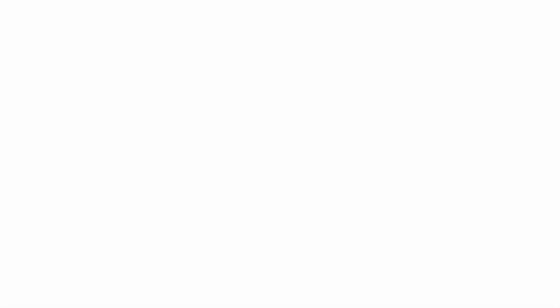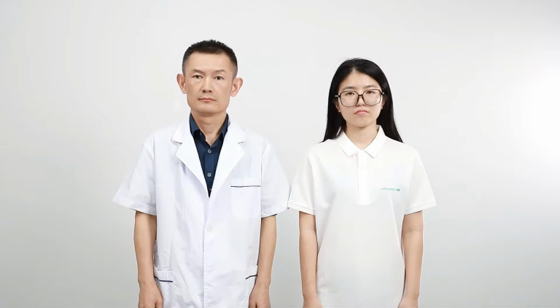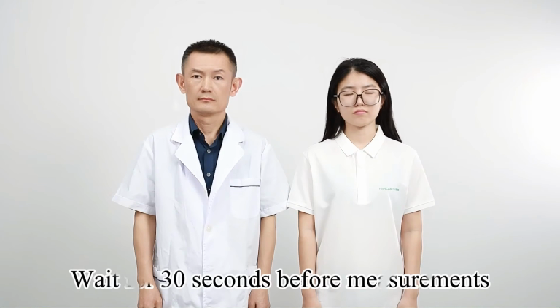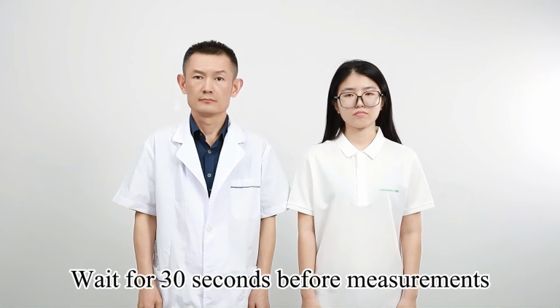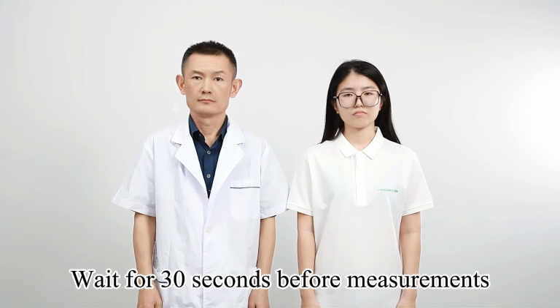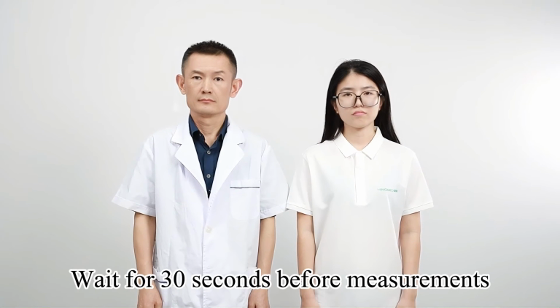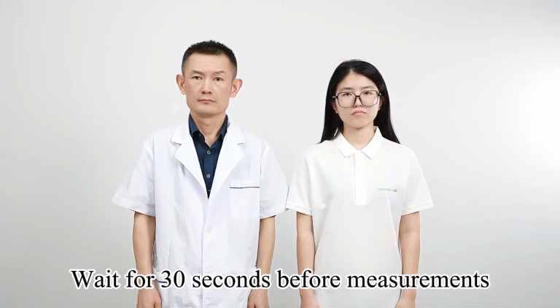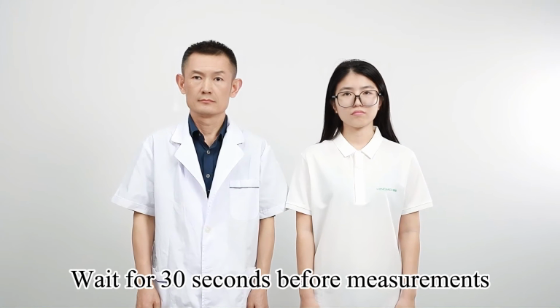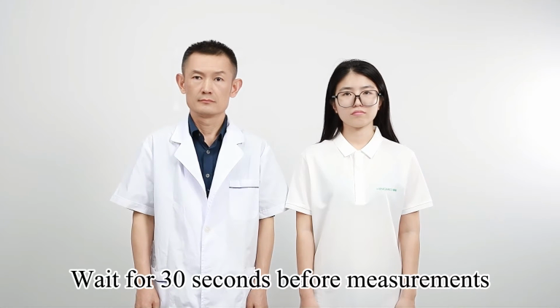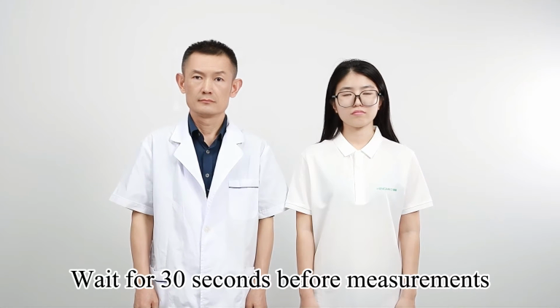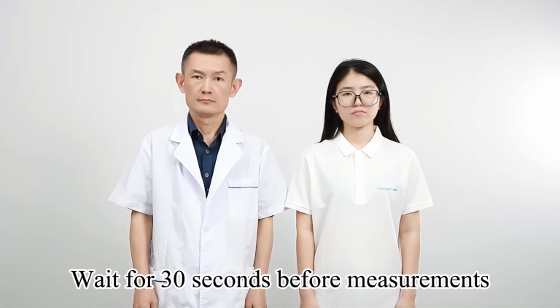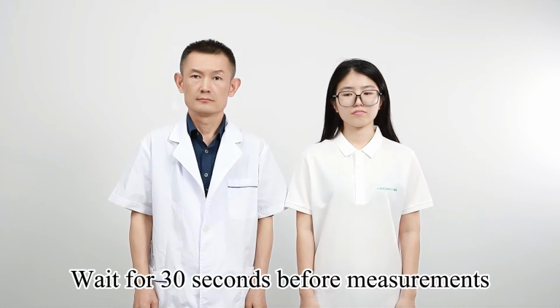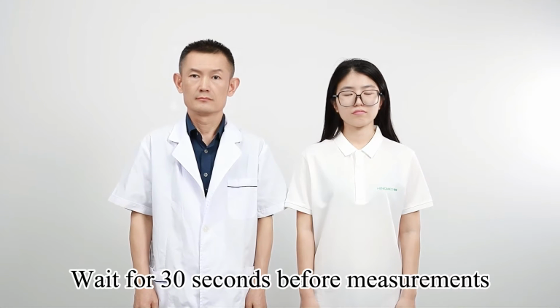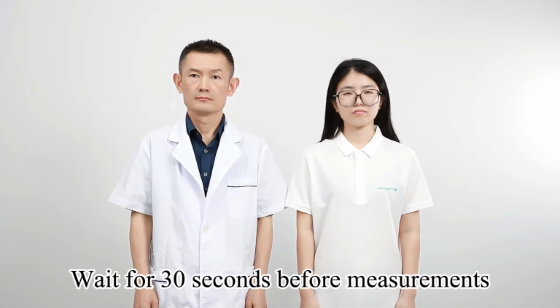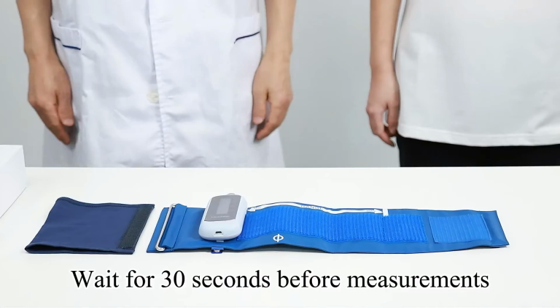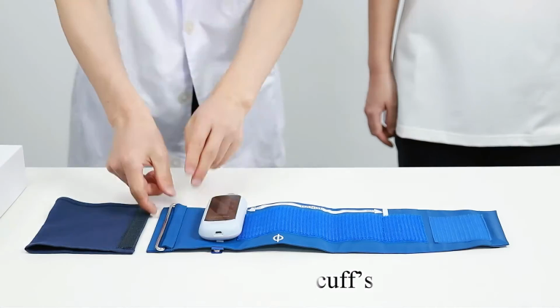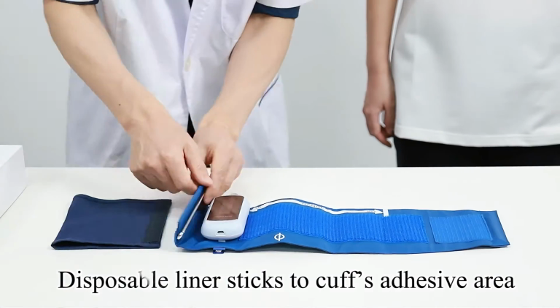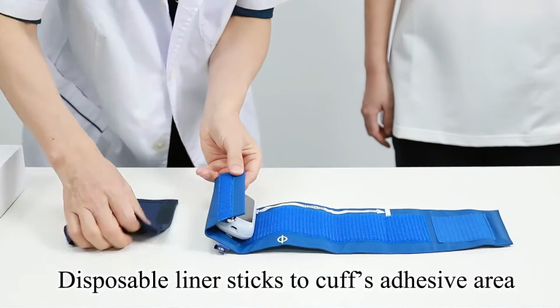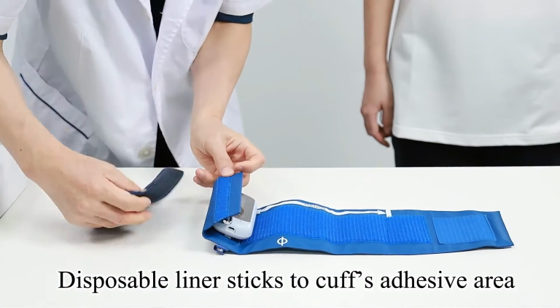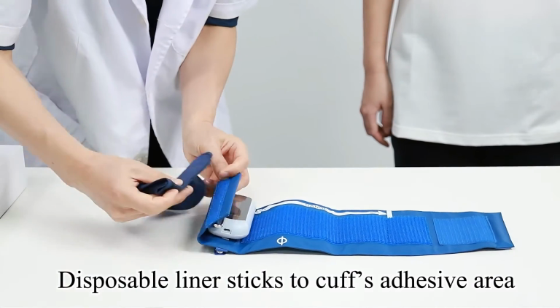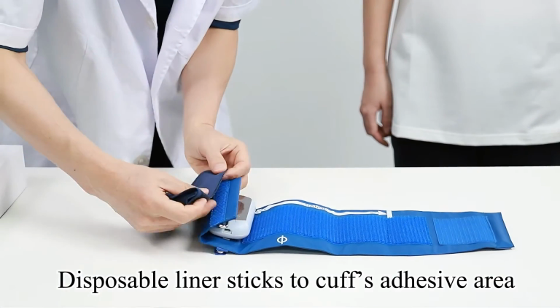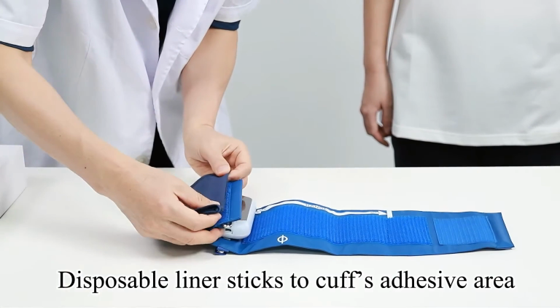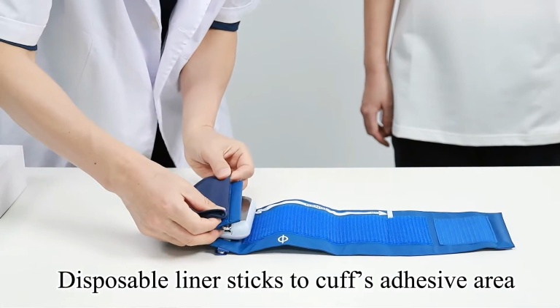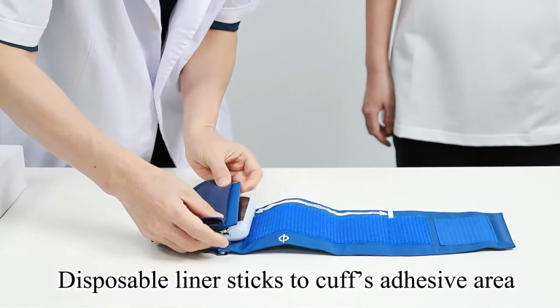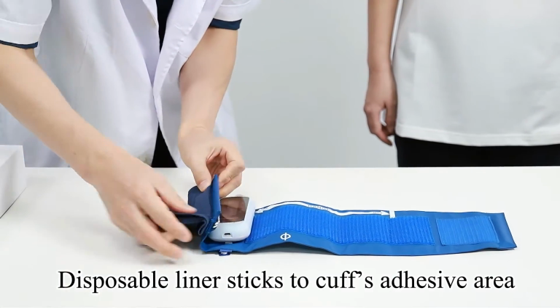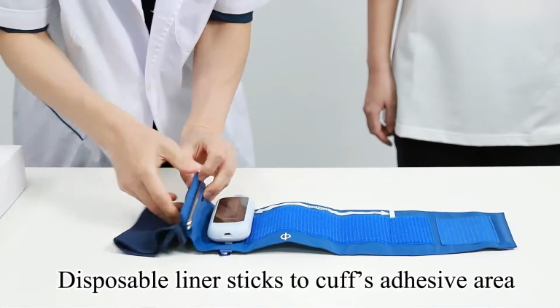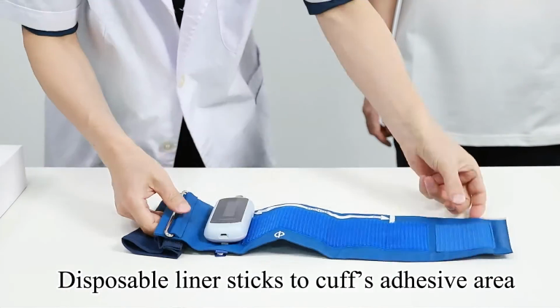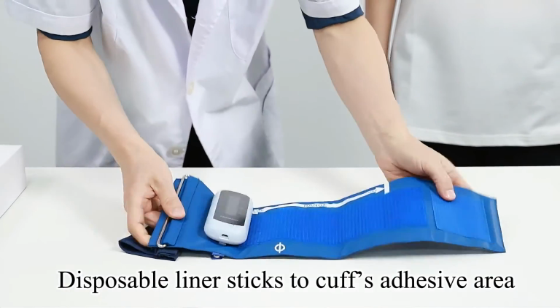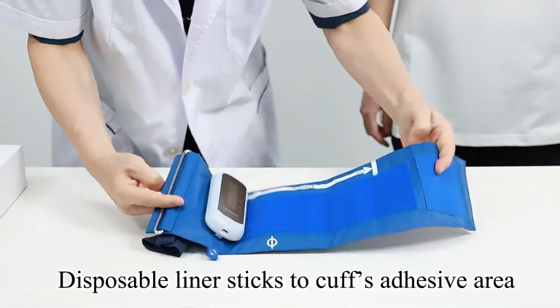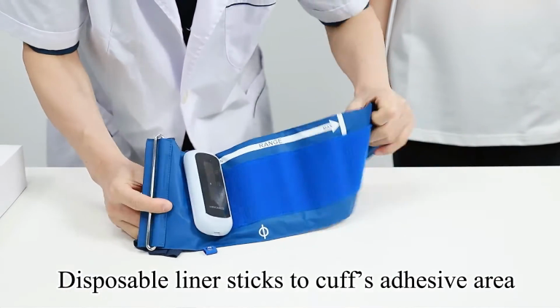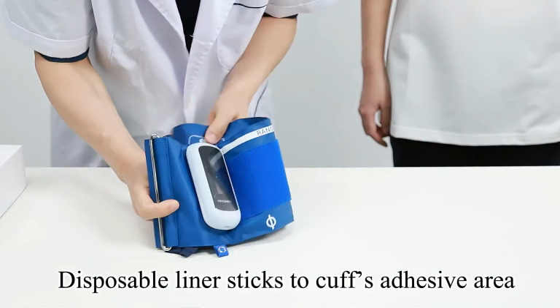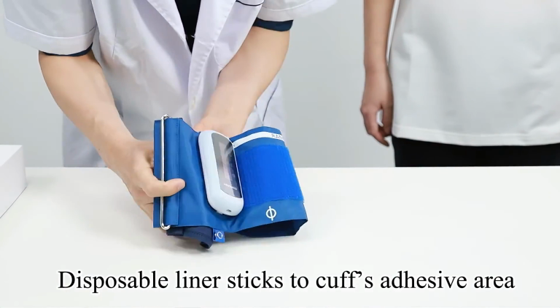Wait for 30 seconds before measurements. The disposable liner sticks to the cuff's adhesive area.